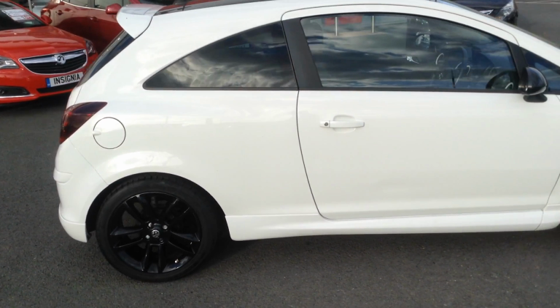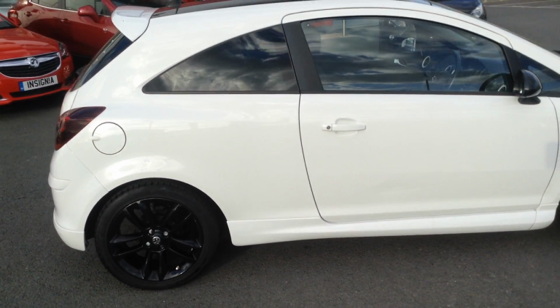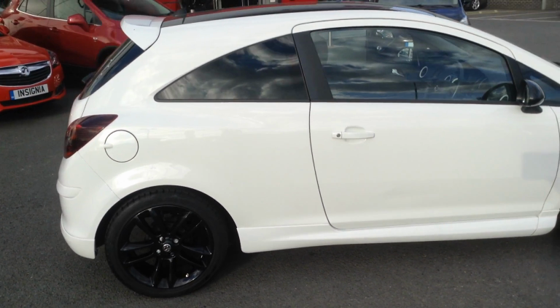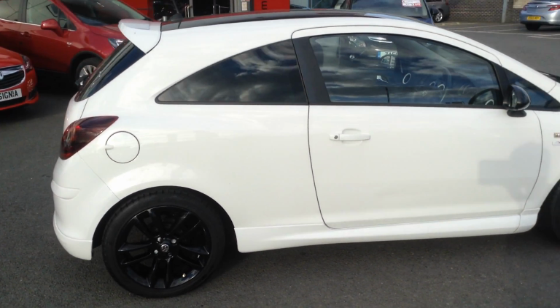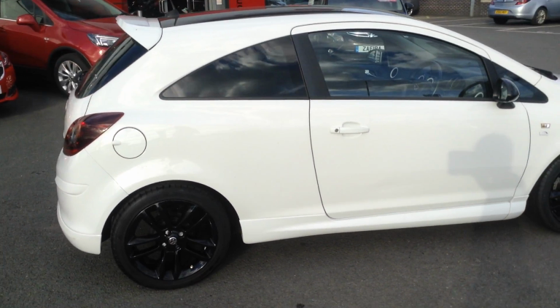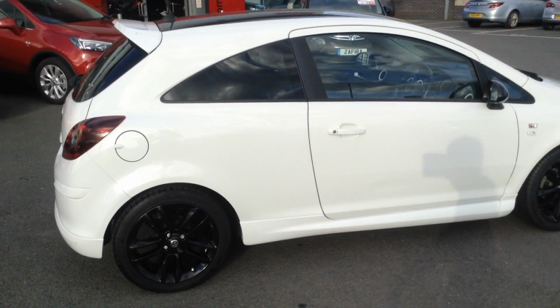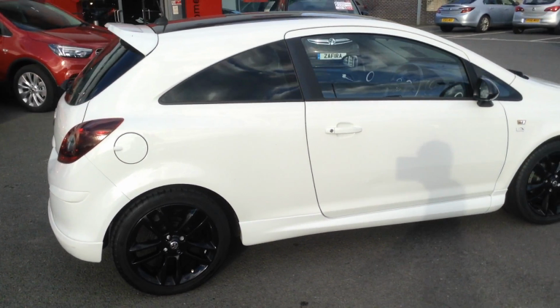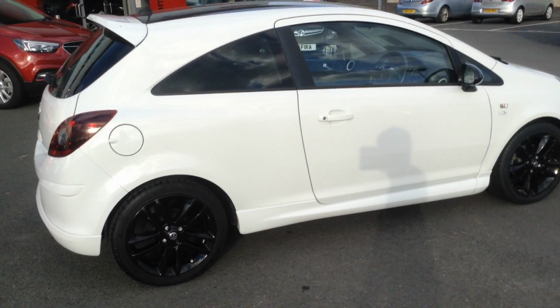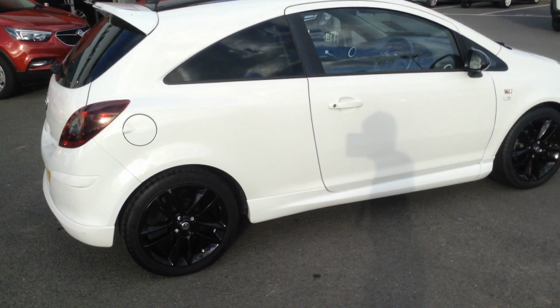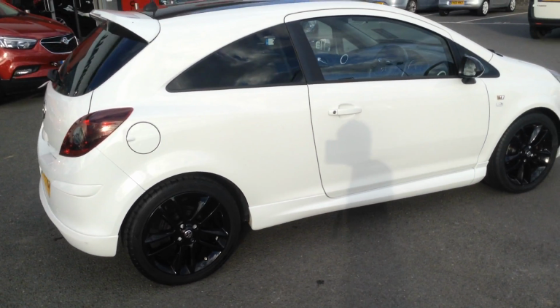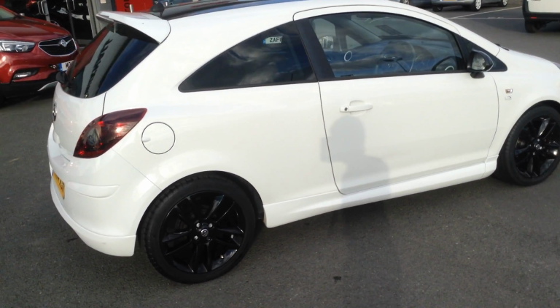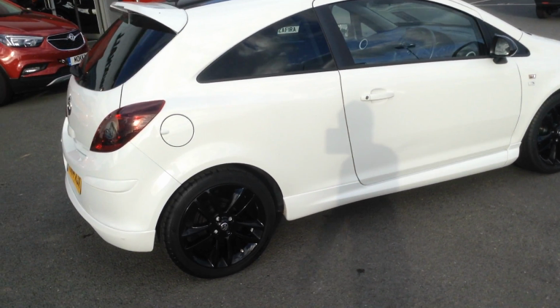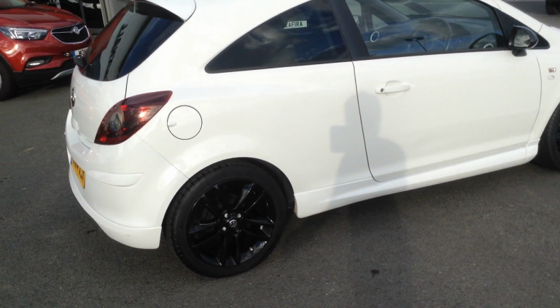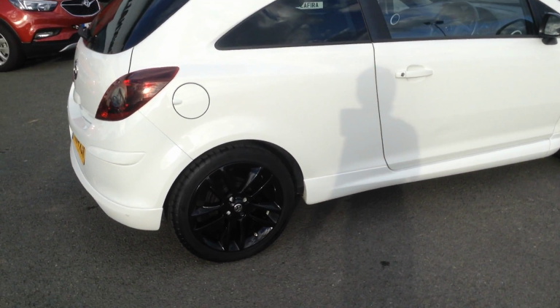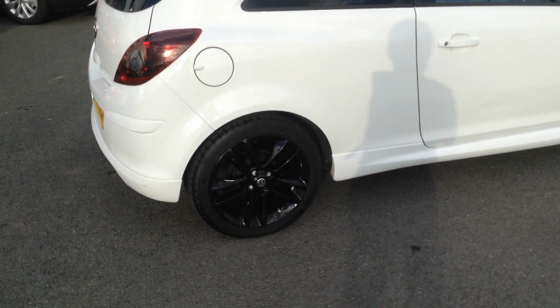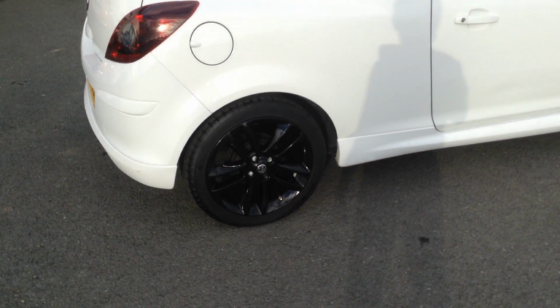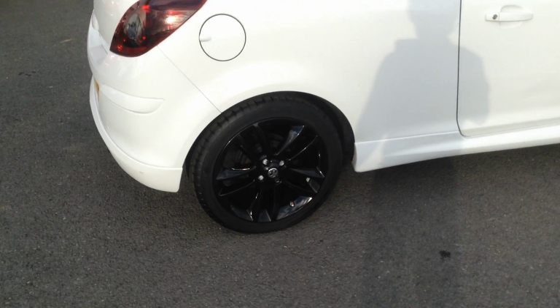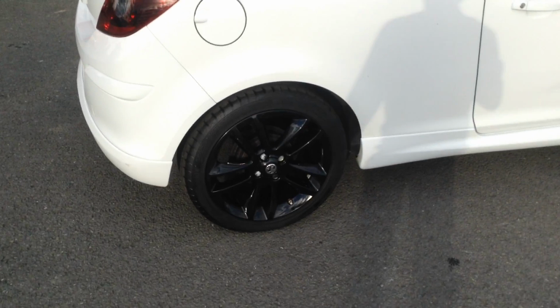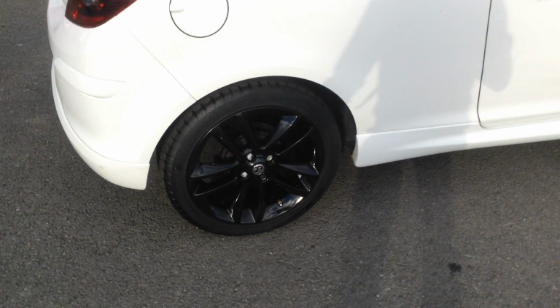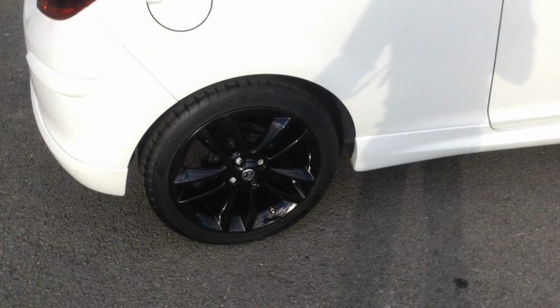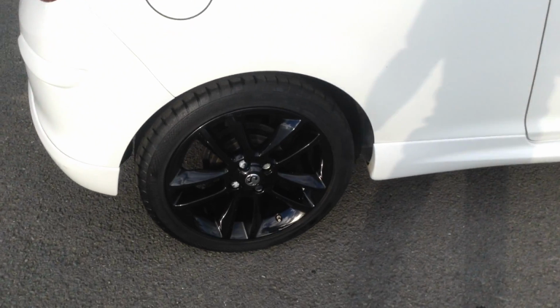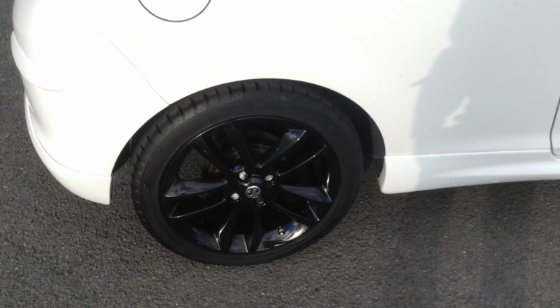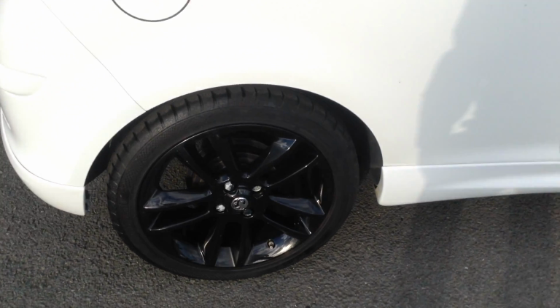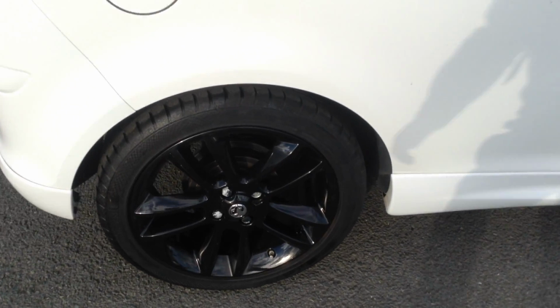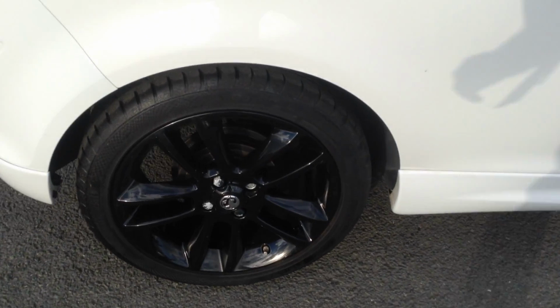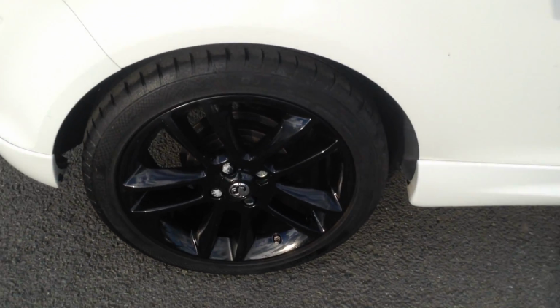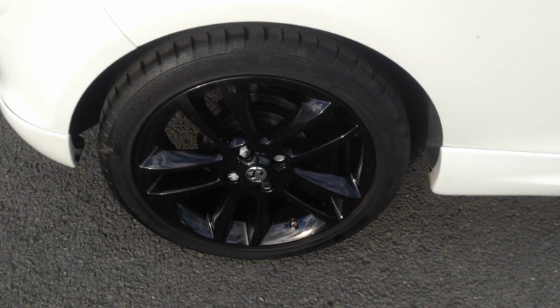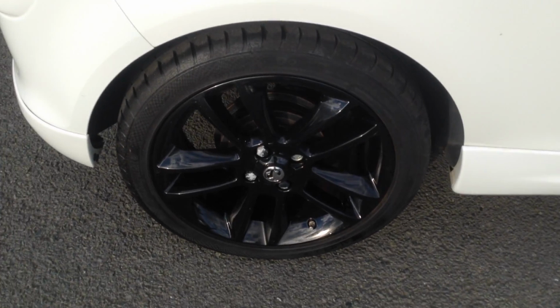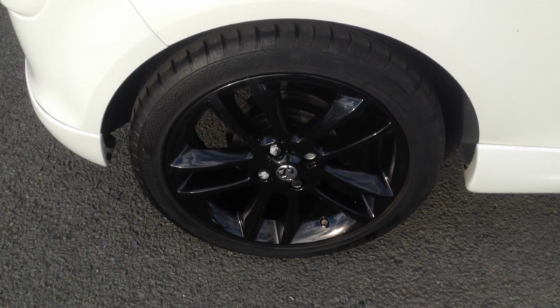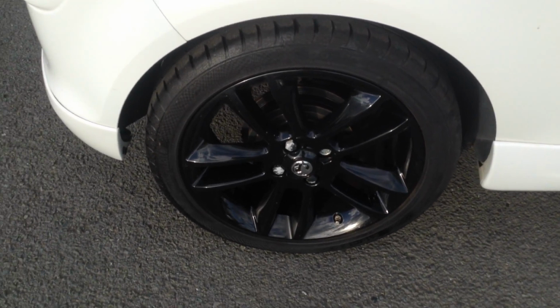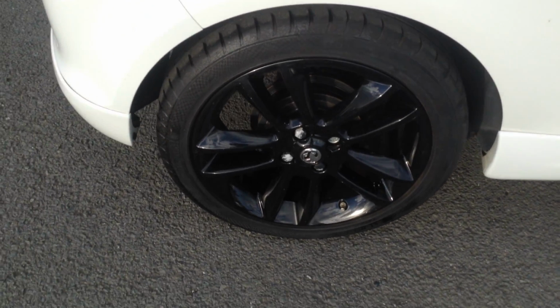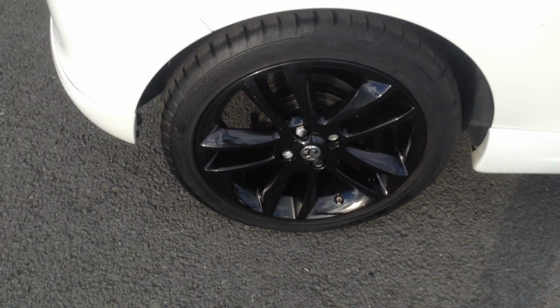You can see the car's in immaculate condition. We've got the 17 inch black alloy wheels.